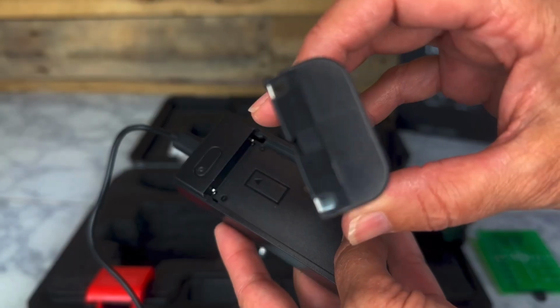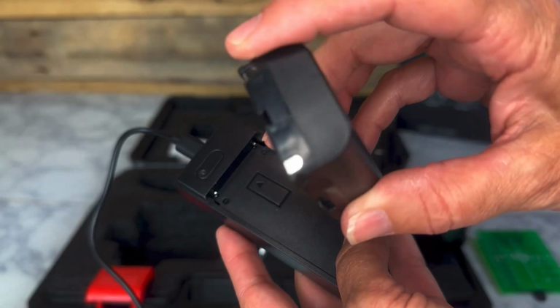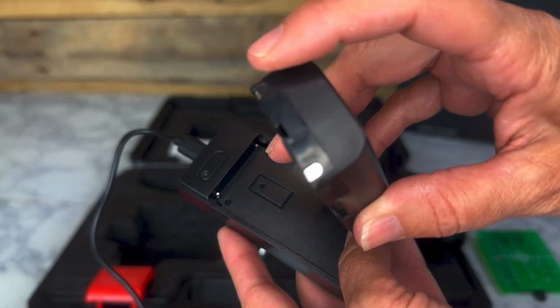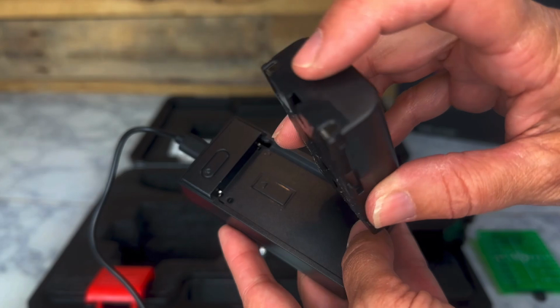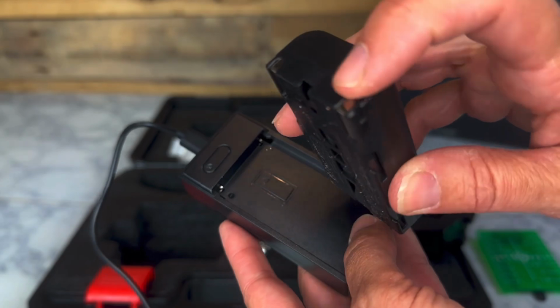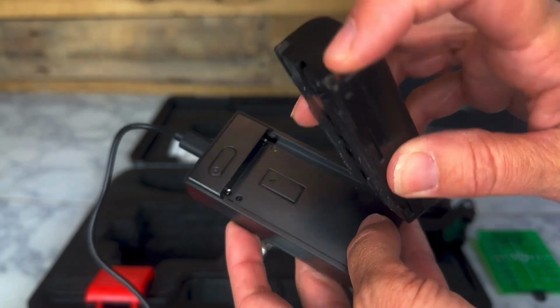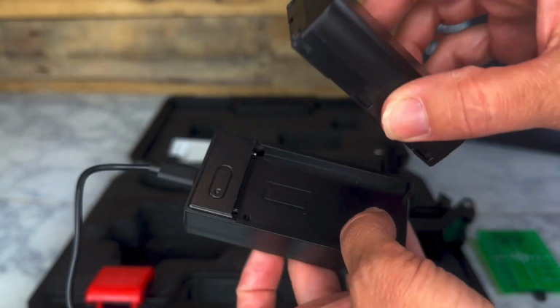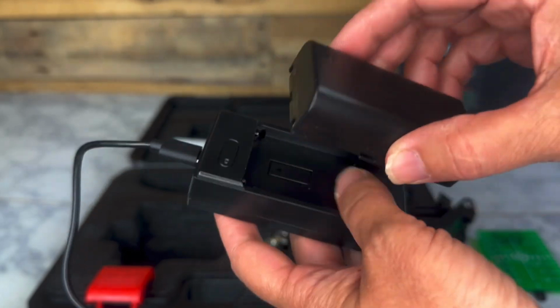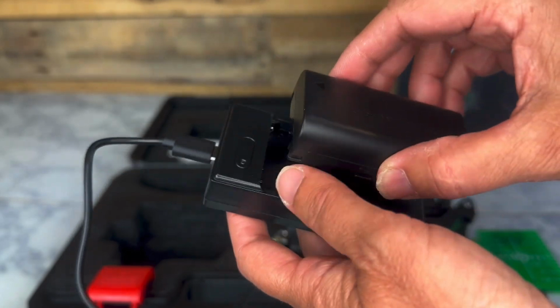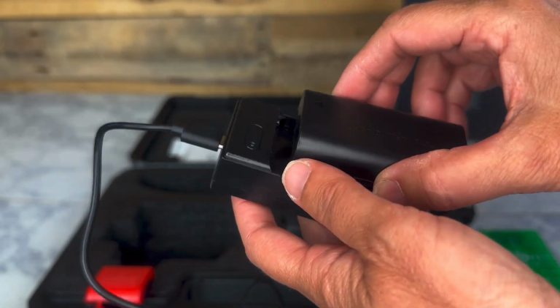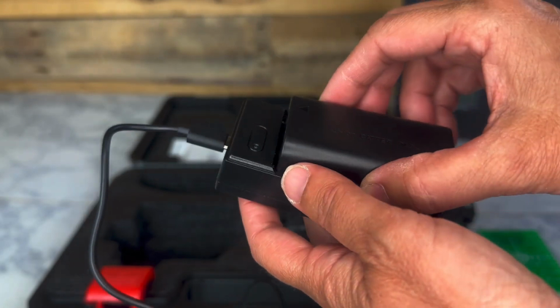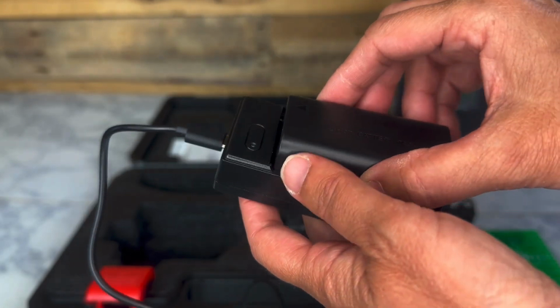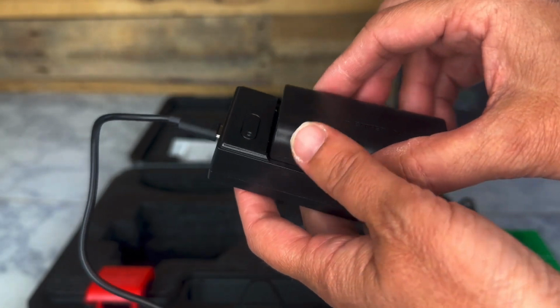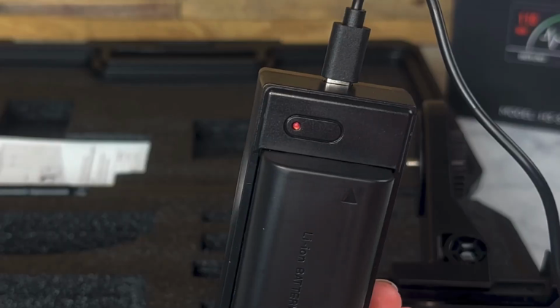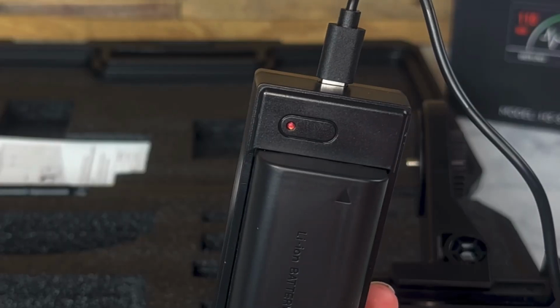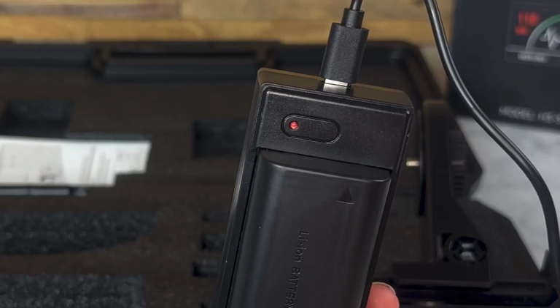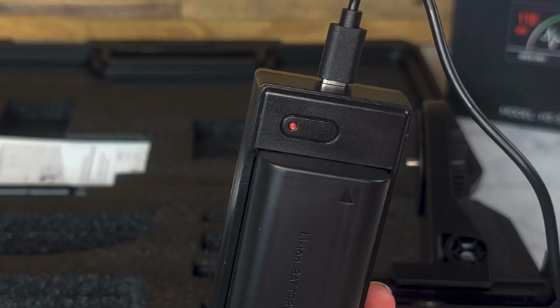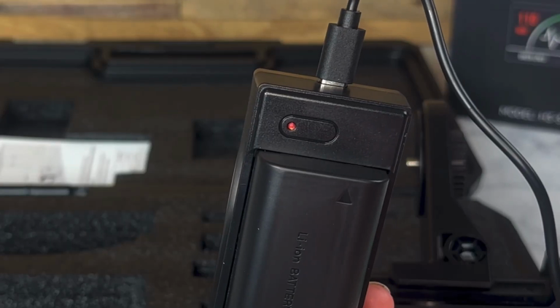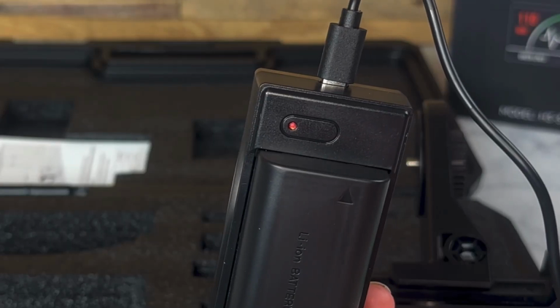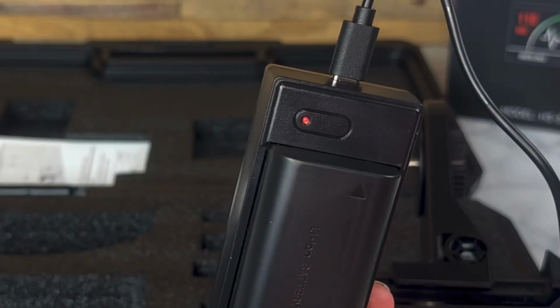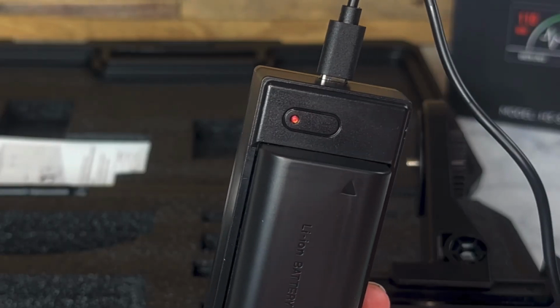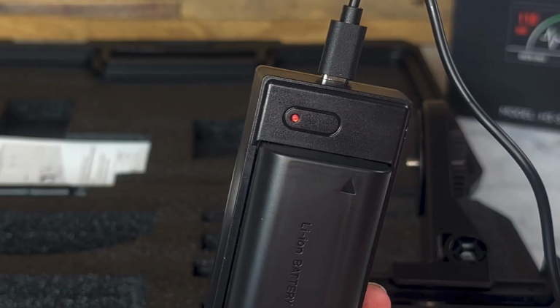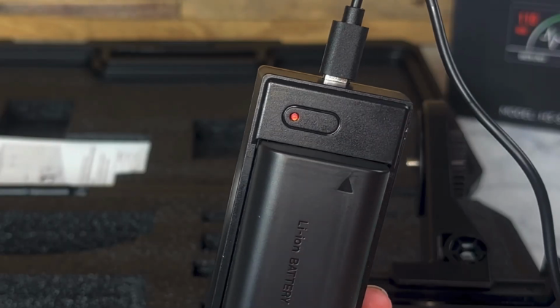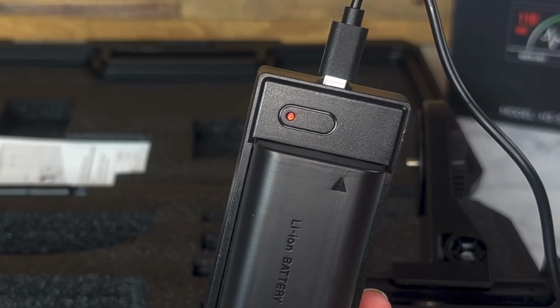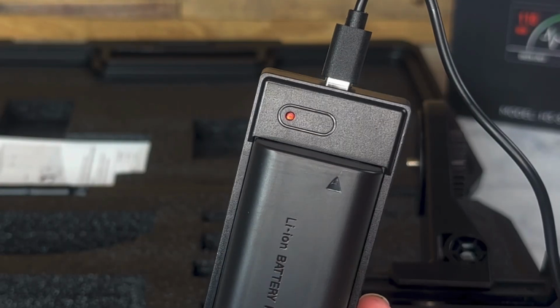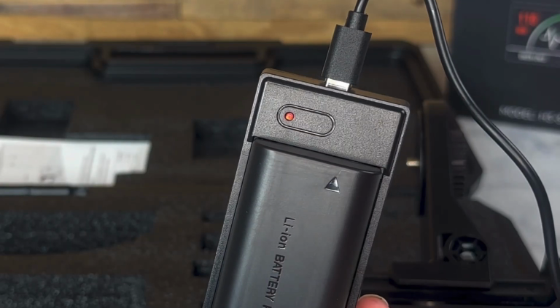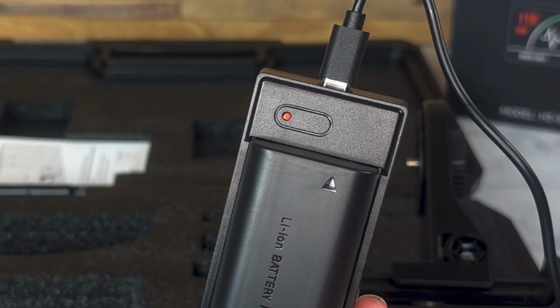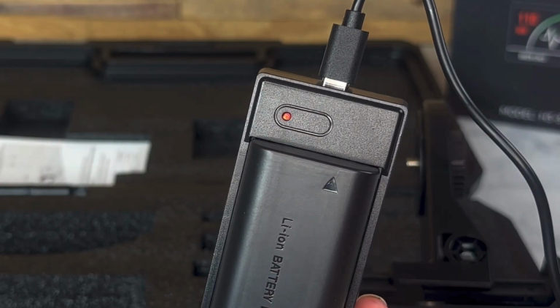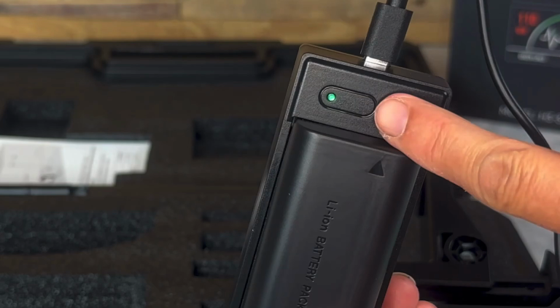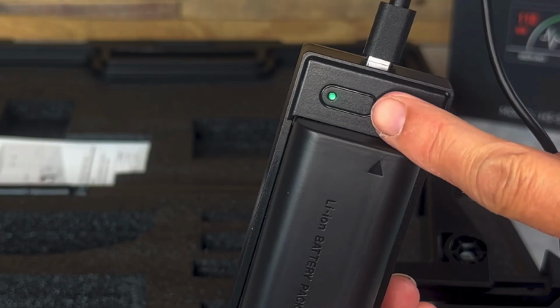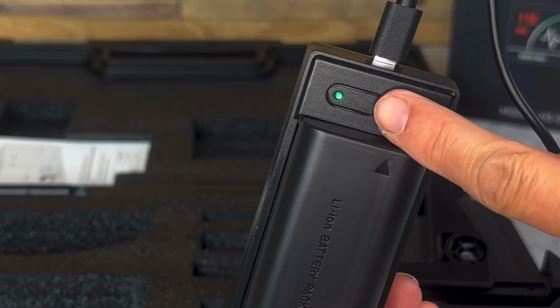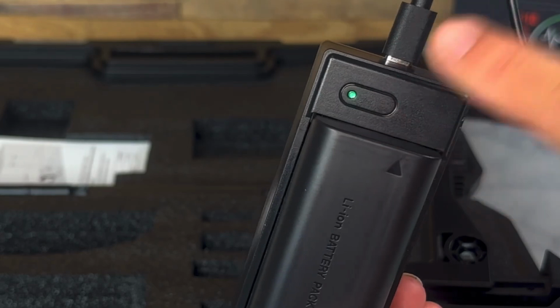Attach the battery by lining up the metal prongs and the indicator light will turn red. Once fully charged, it will turn green.